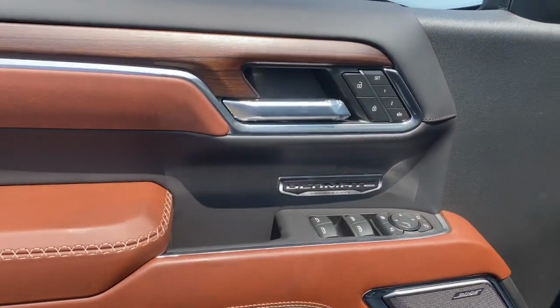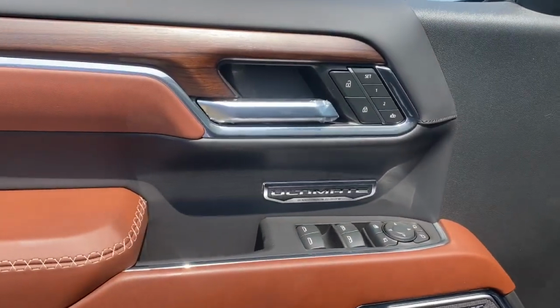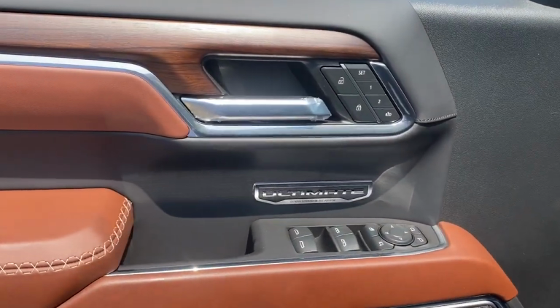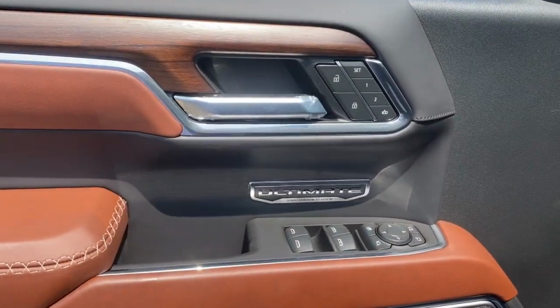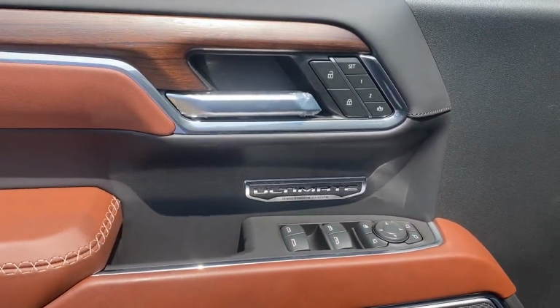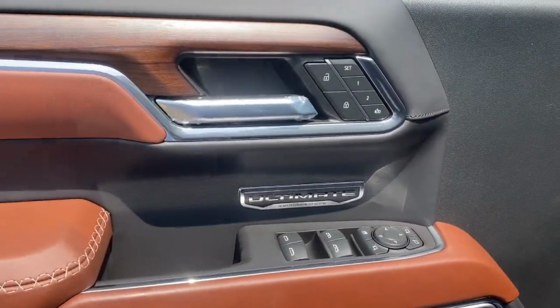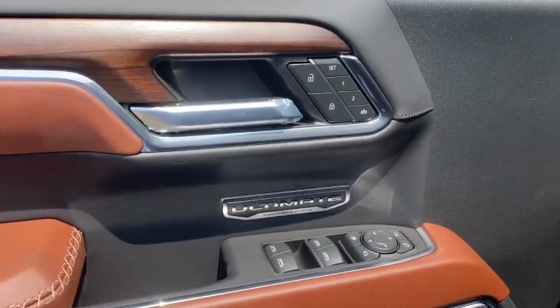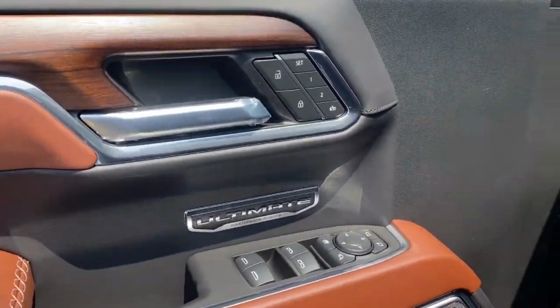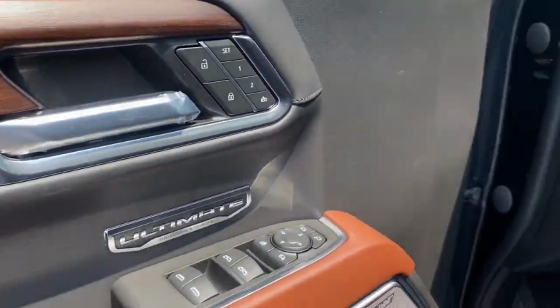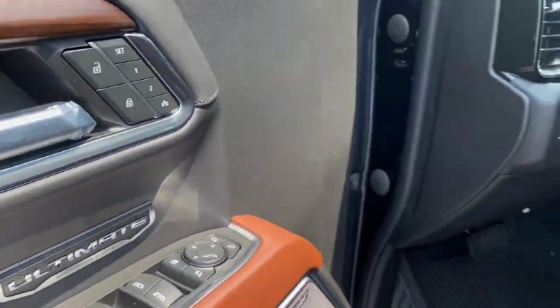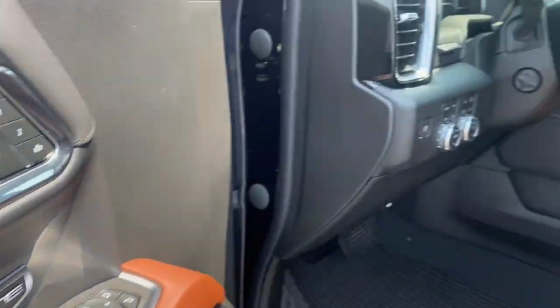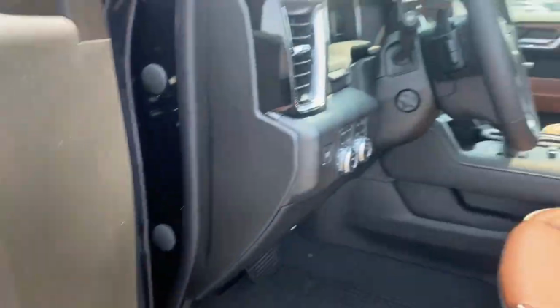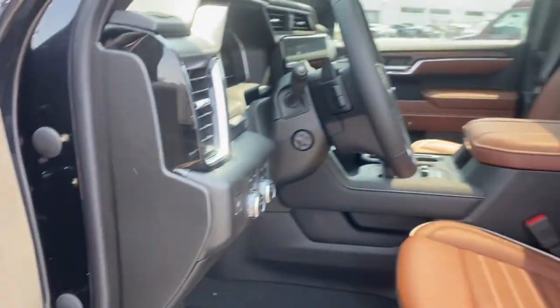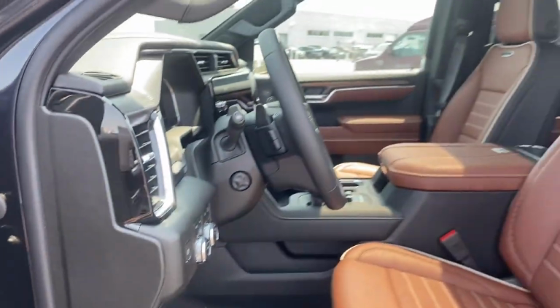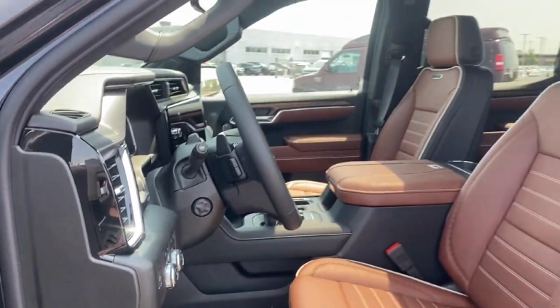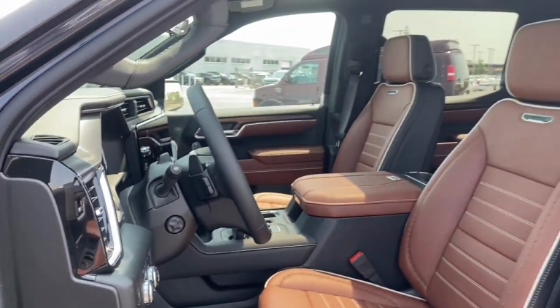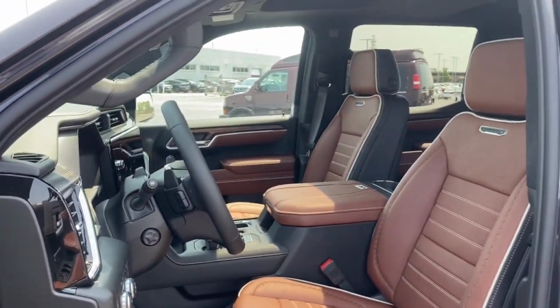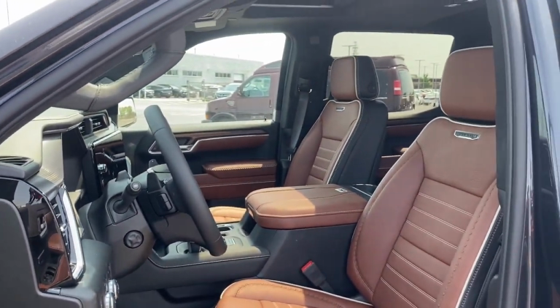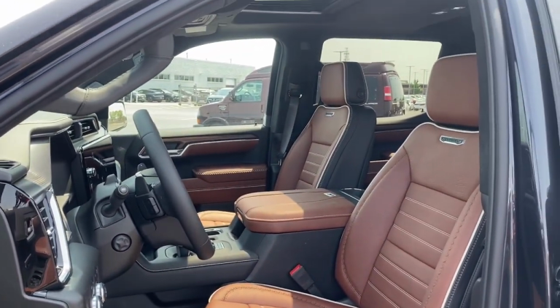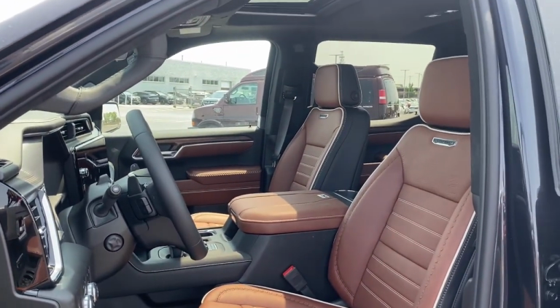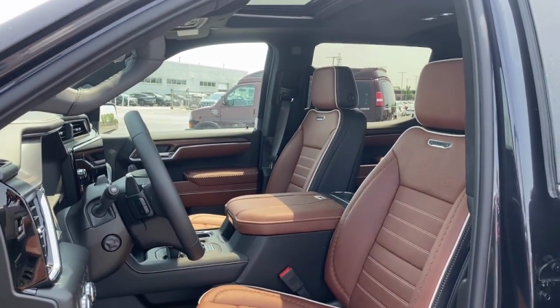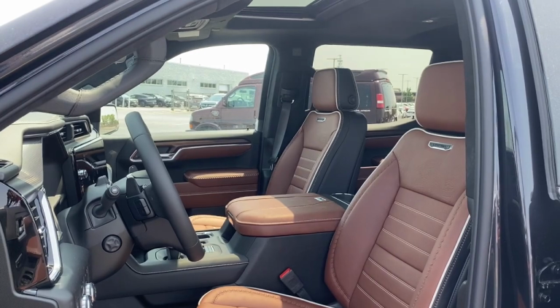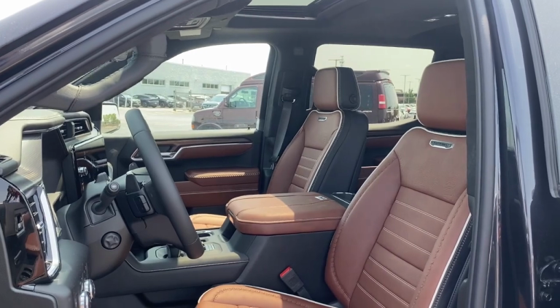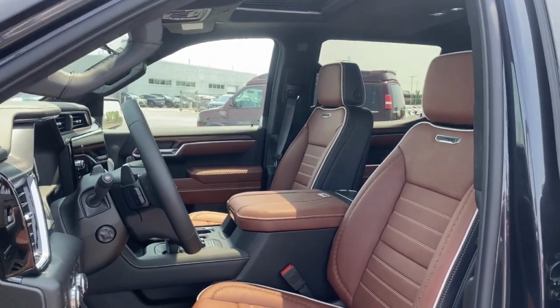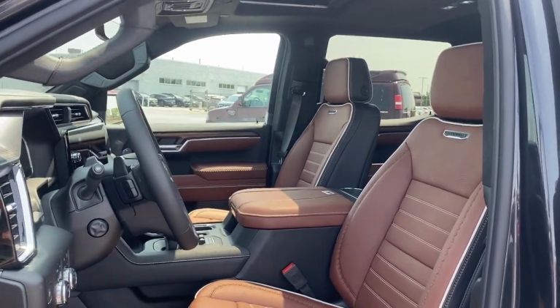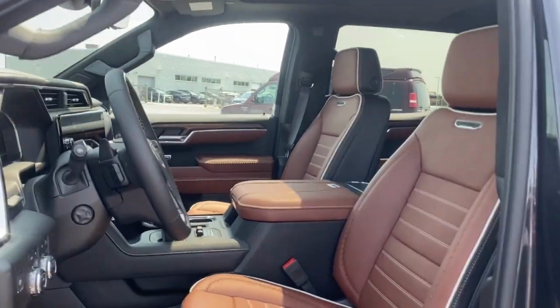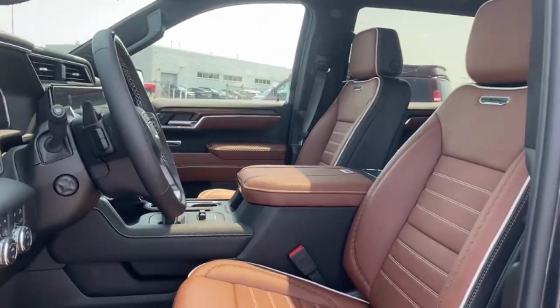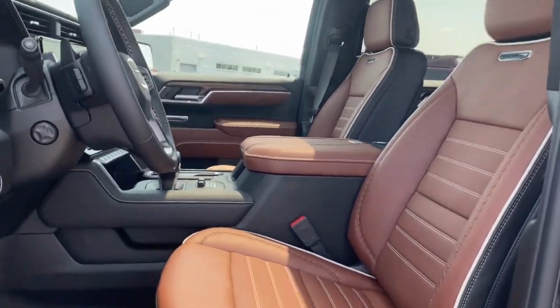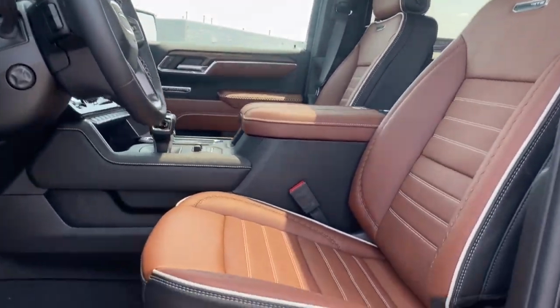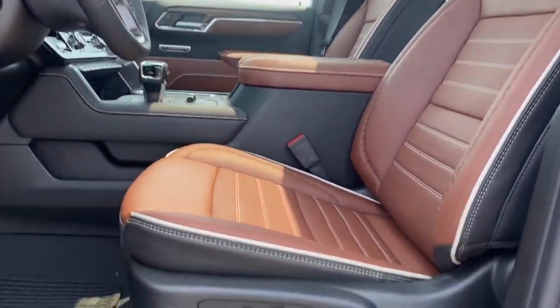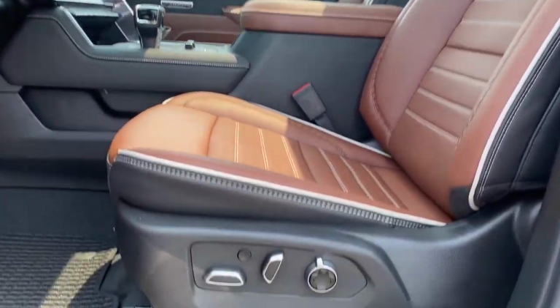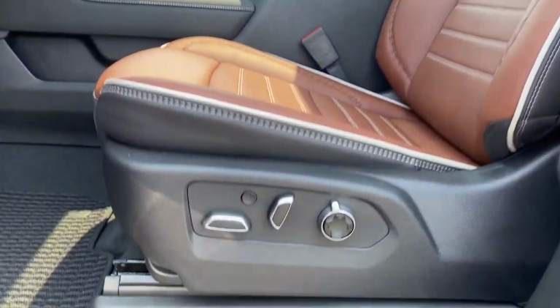Sun and moonroof, navigation system, paddle shifters, heated mirrors, and bed liner.